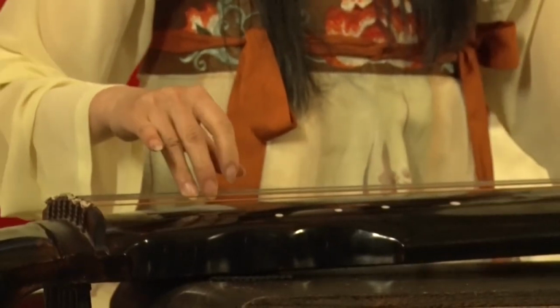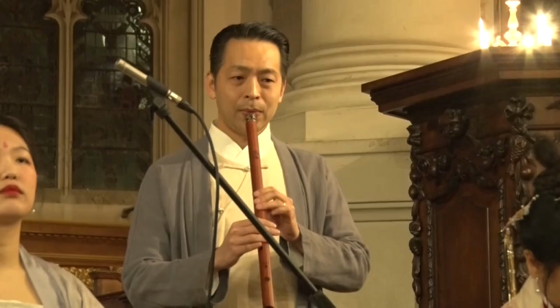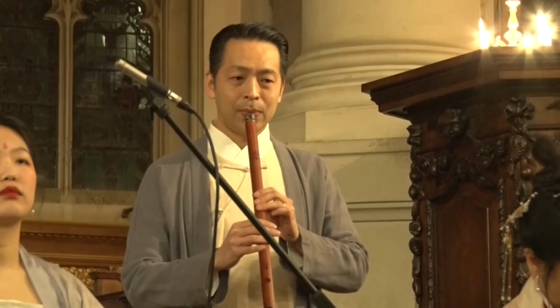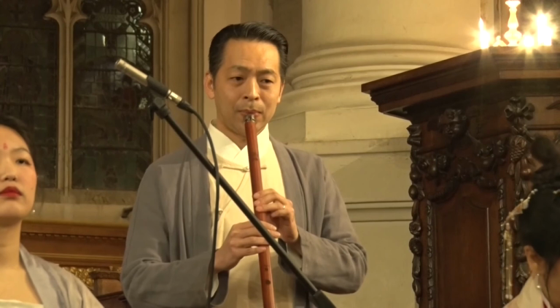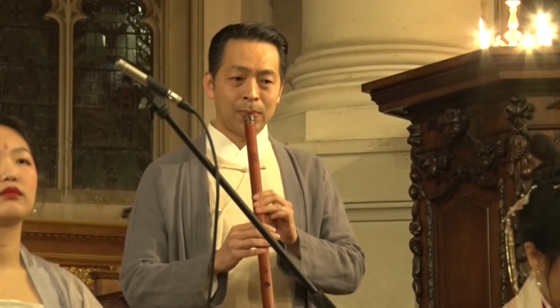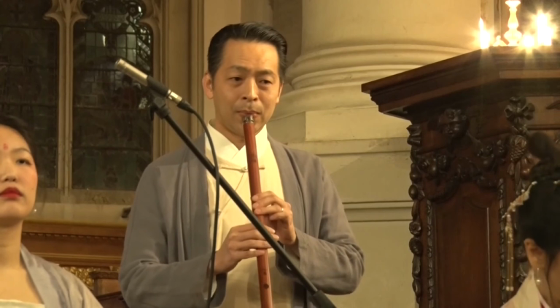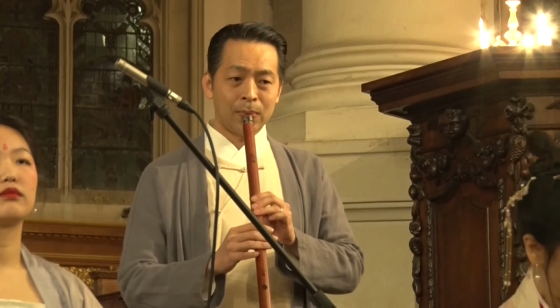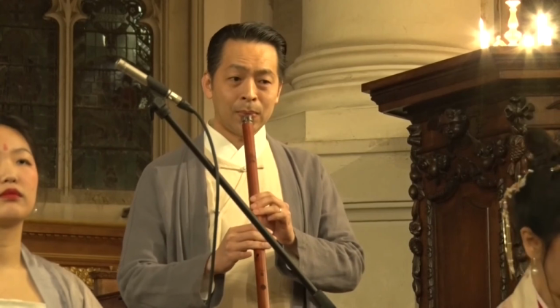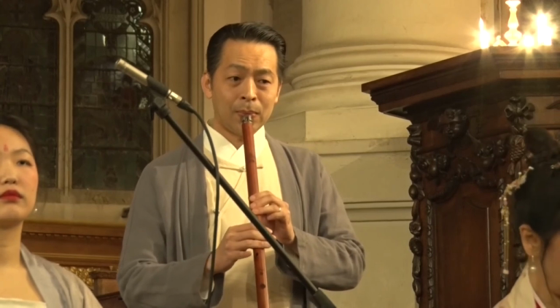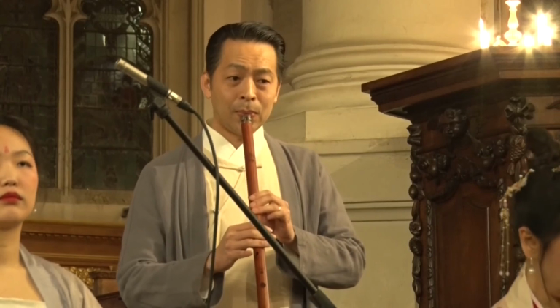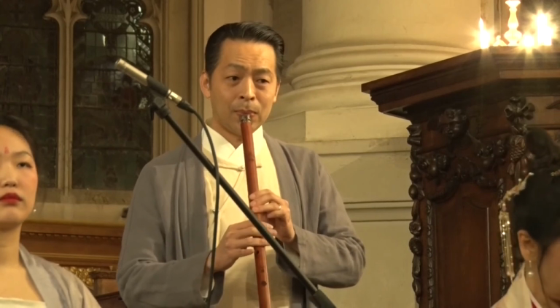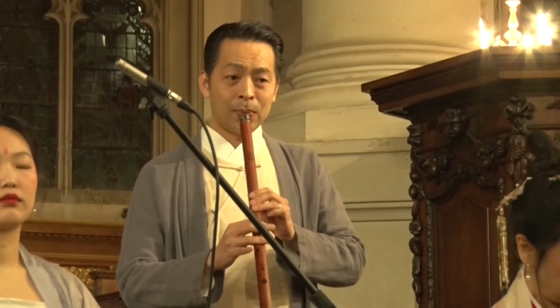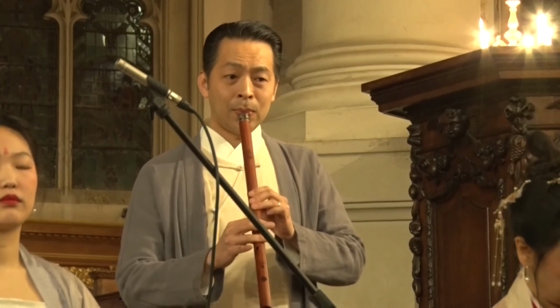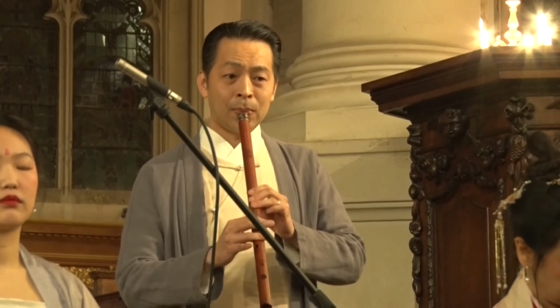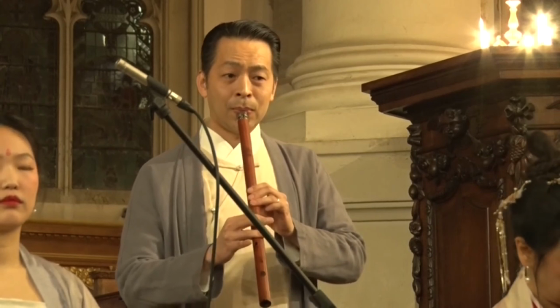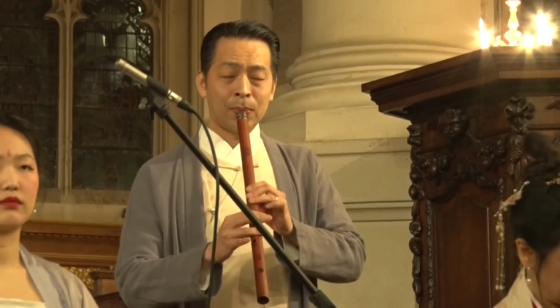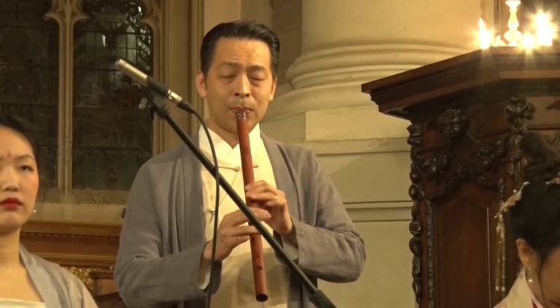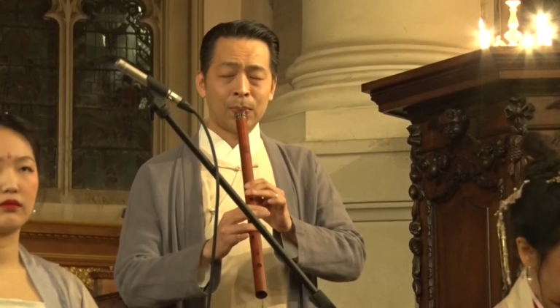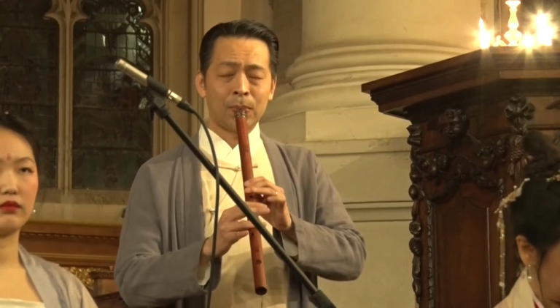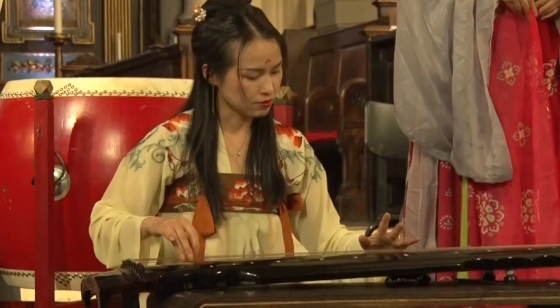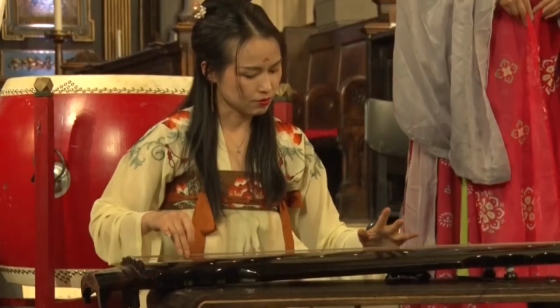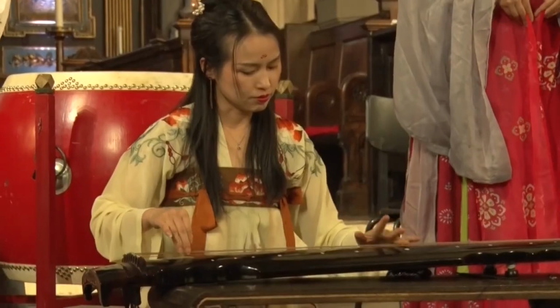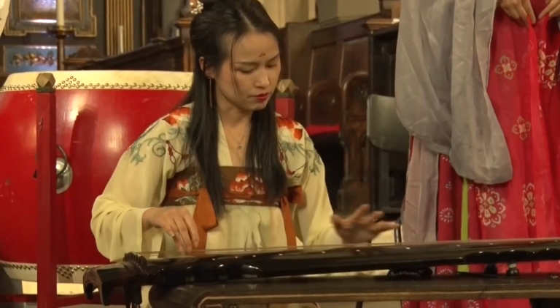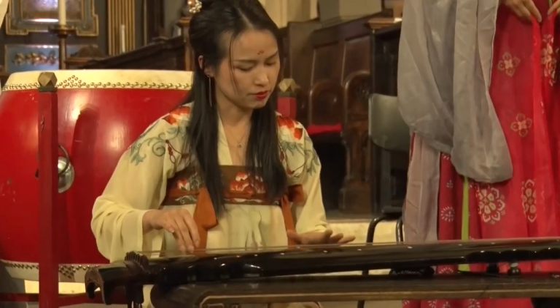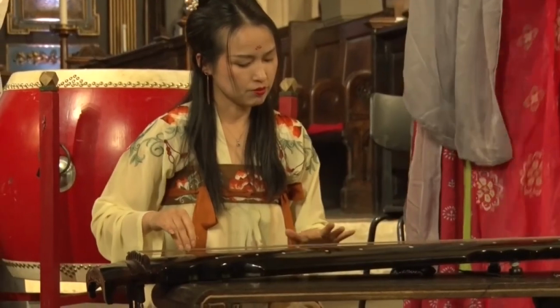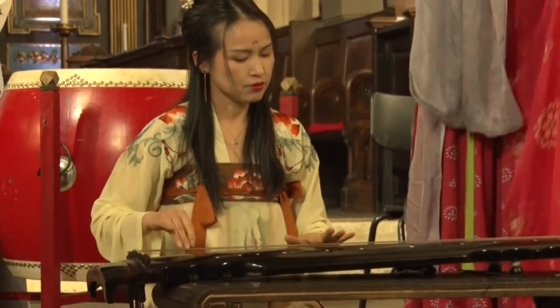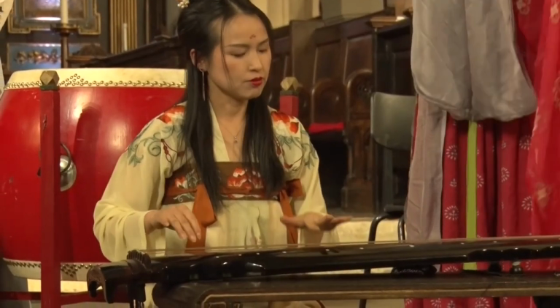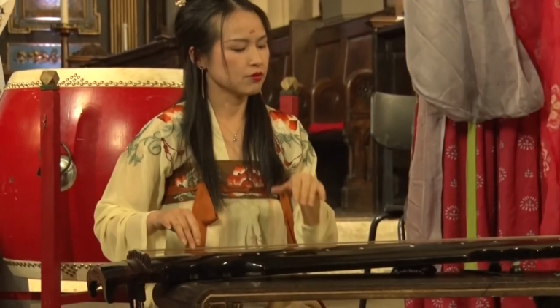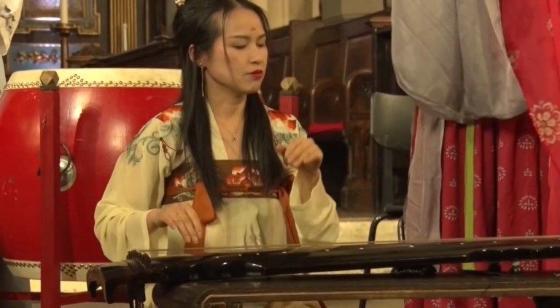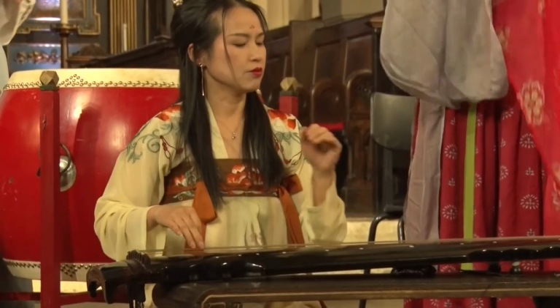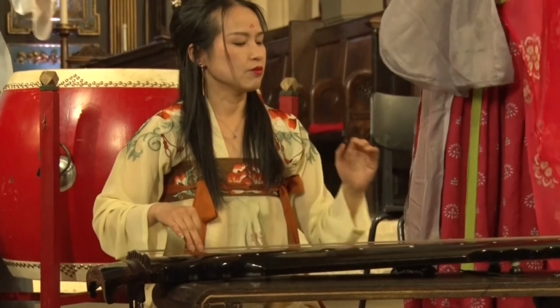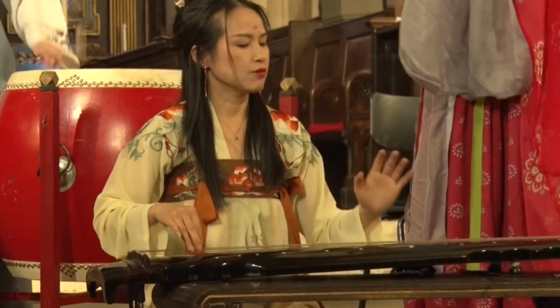Dr. Cheng Yu hopes this will change, and she would like to present the guqin to a wider audience in the UK.